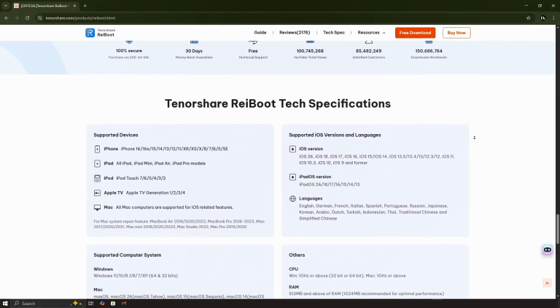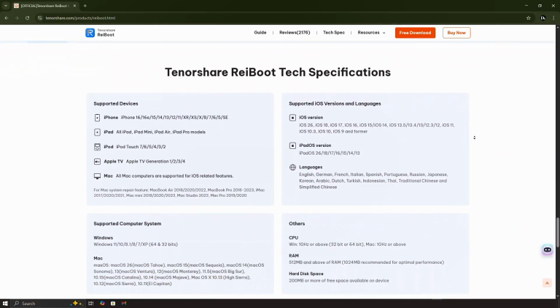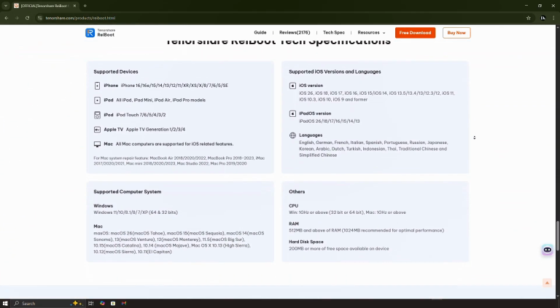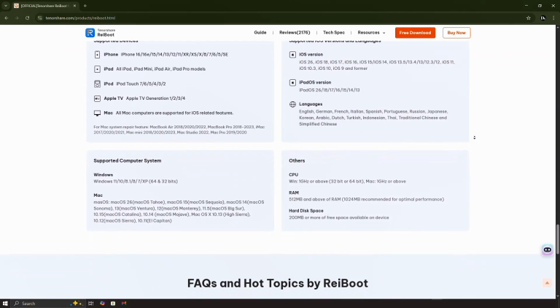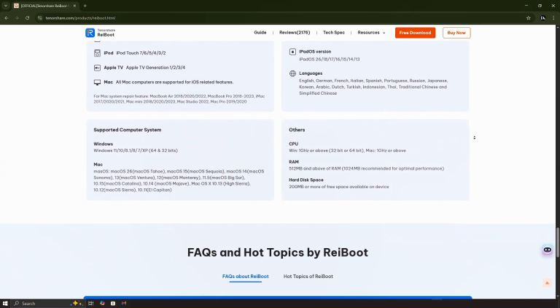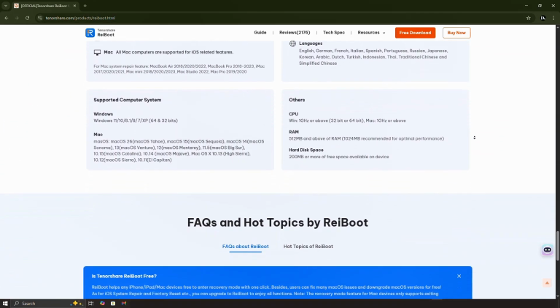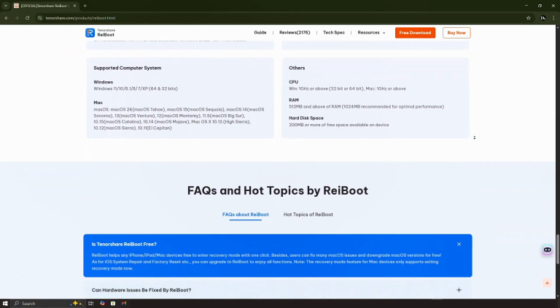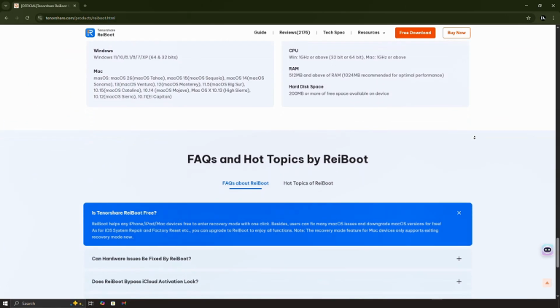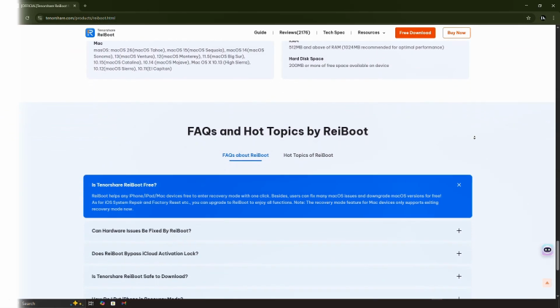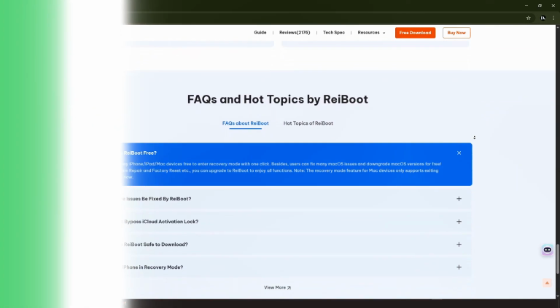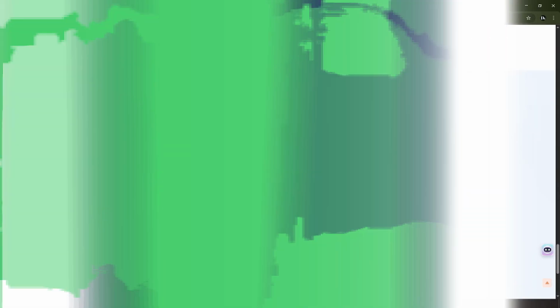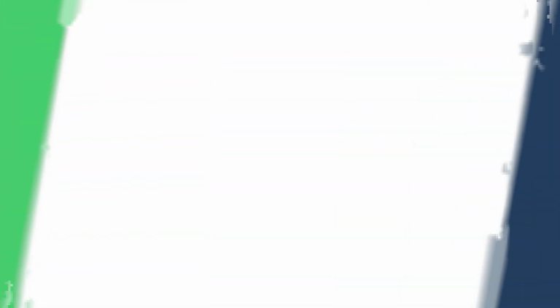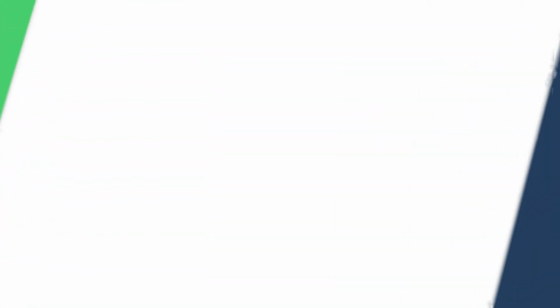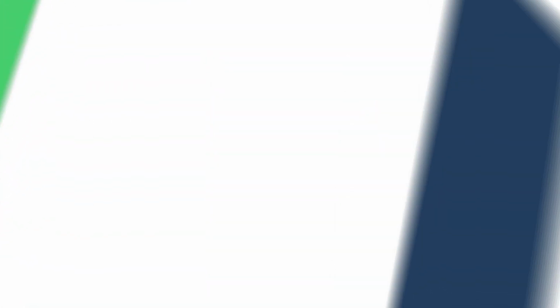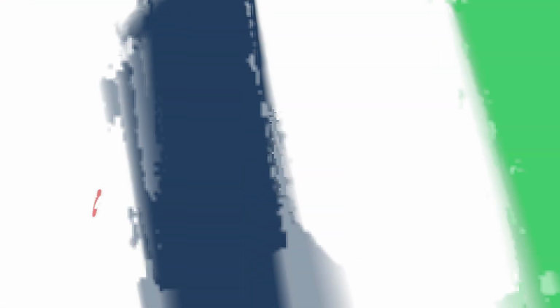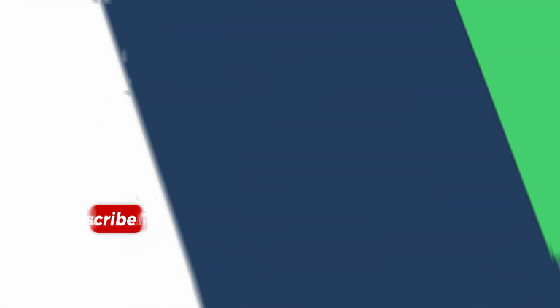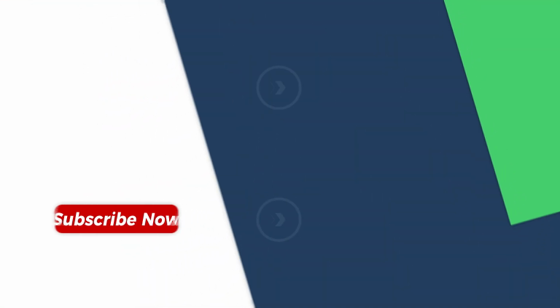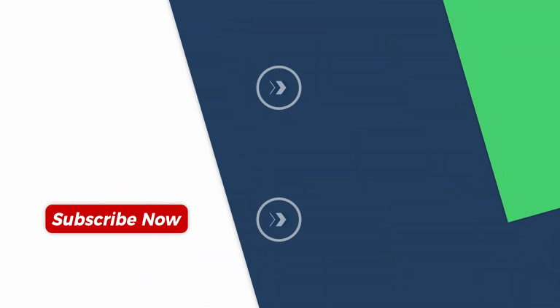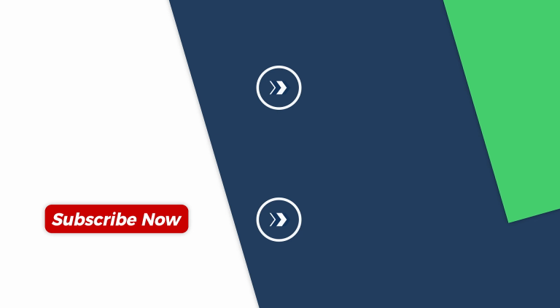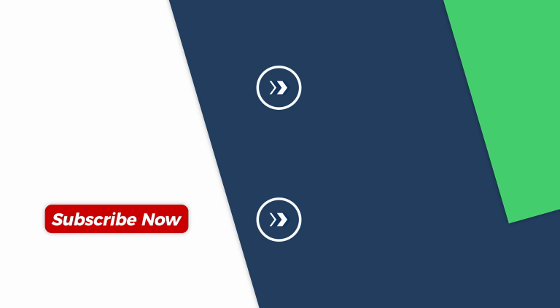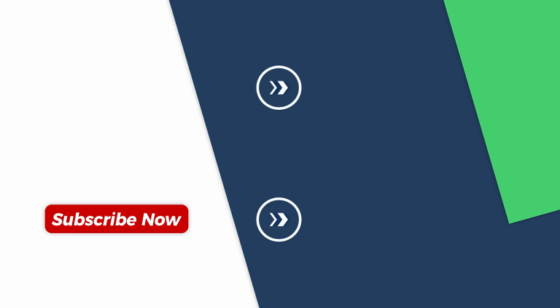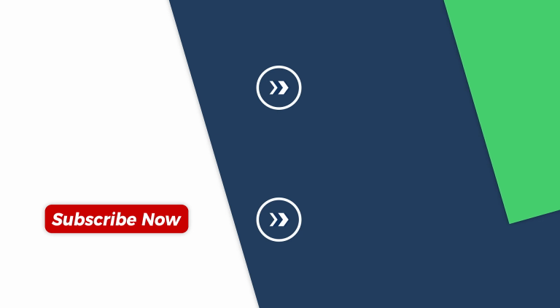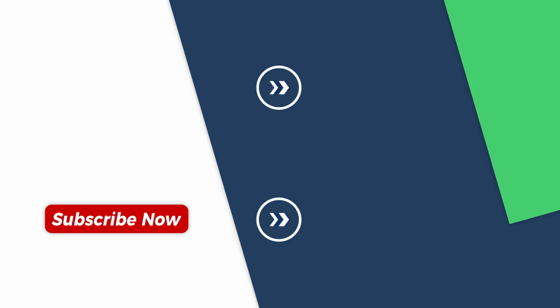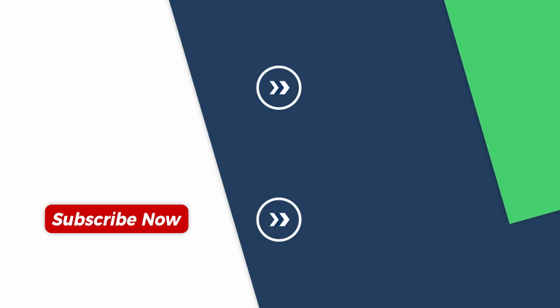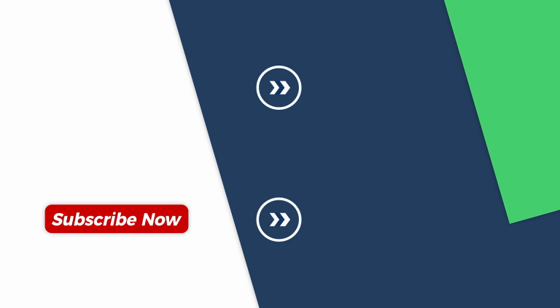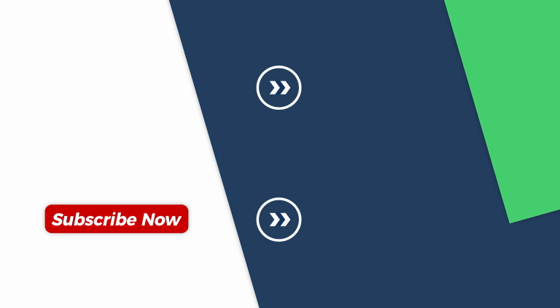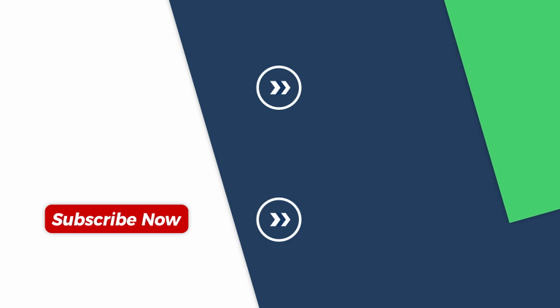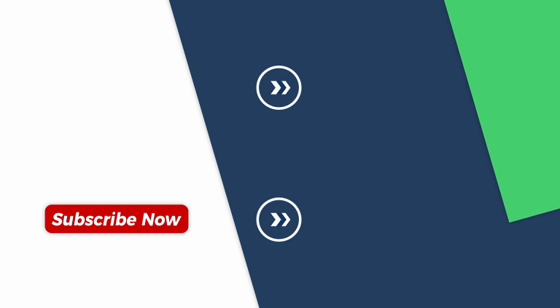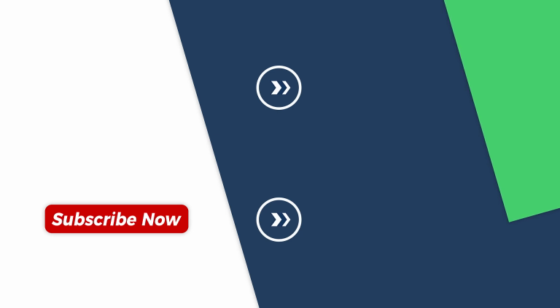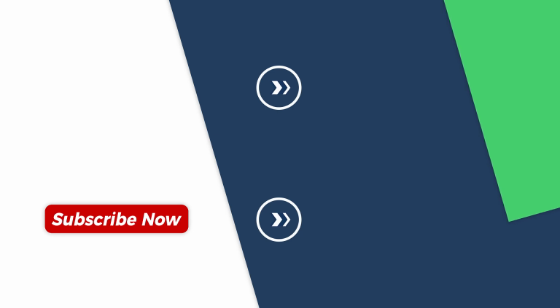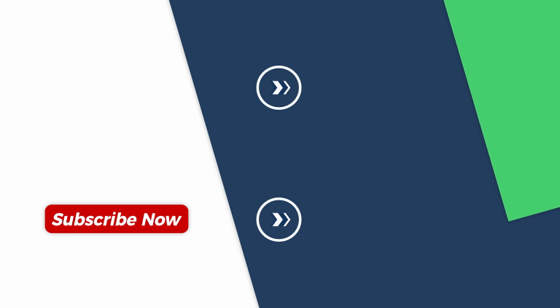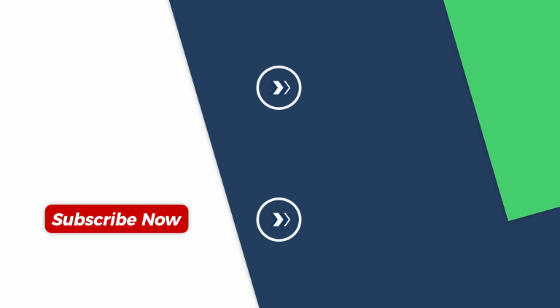If this guide helped you, please give this video a thumbs up and subscribe to the channel for more tech solutions.